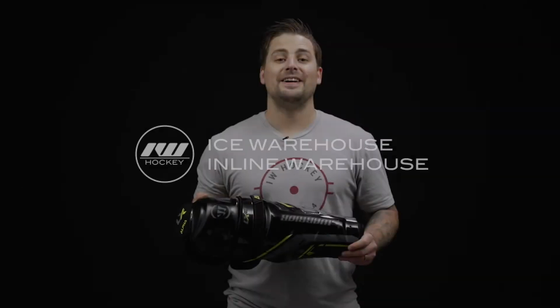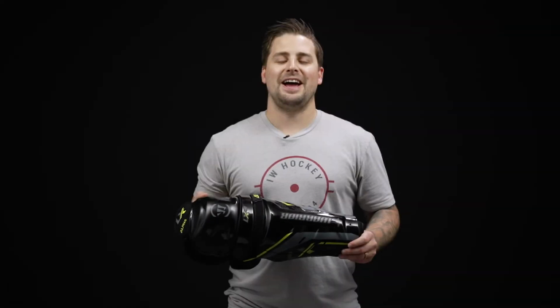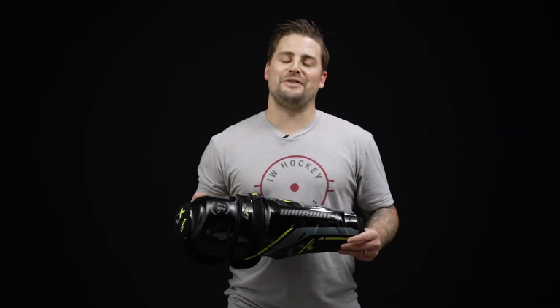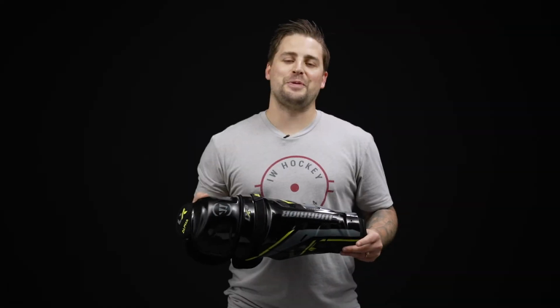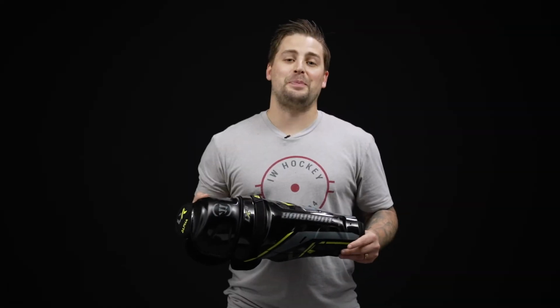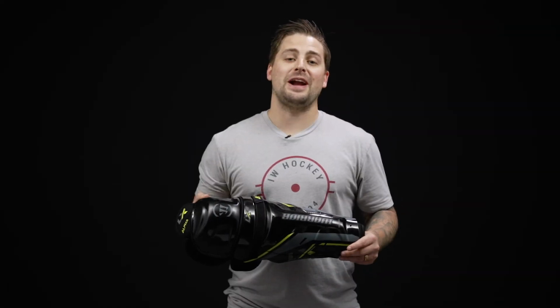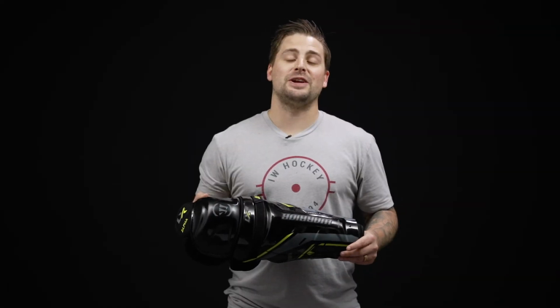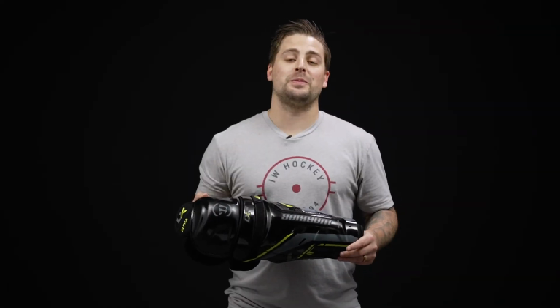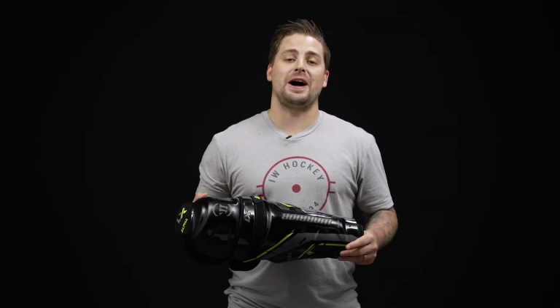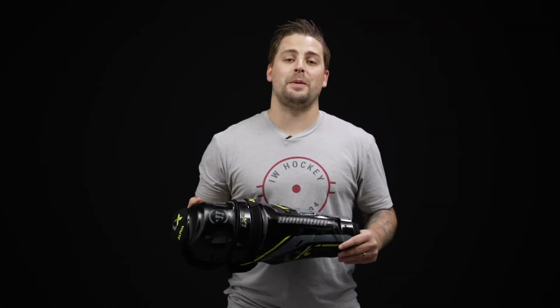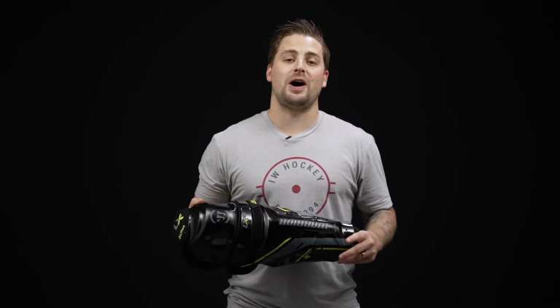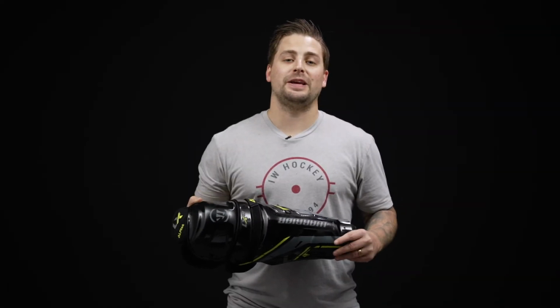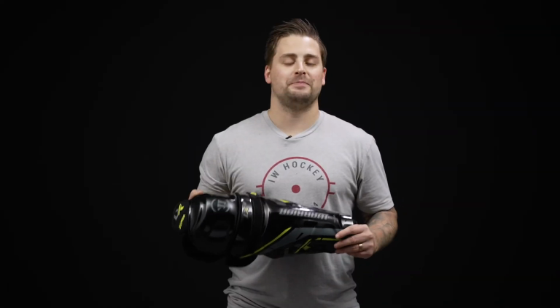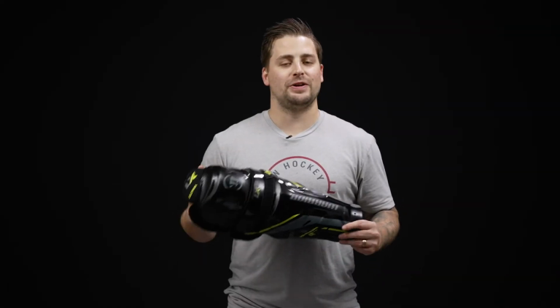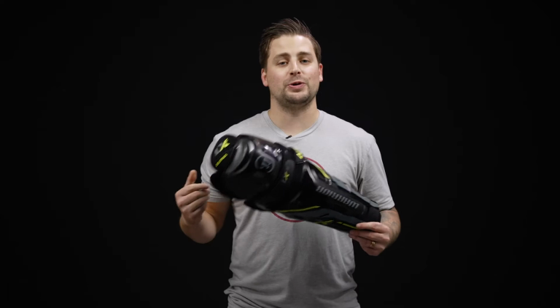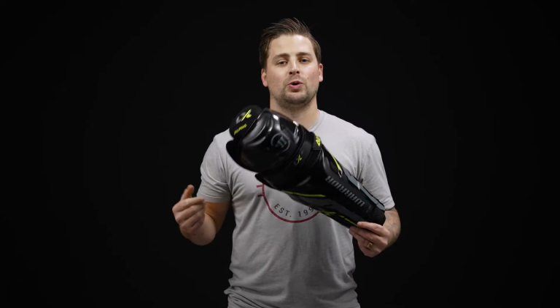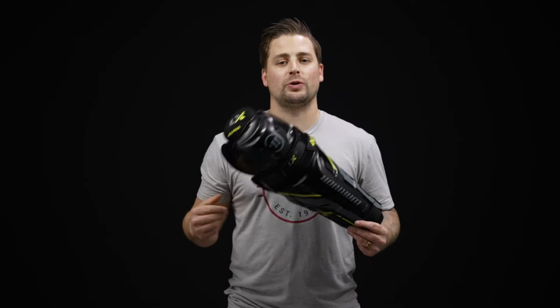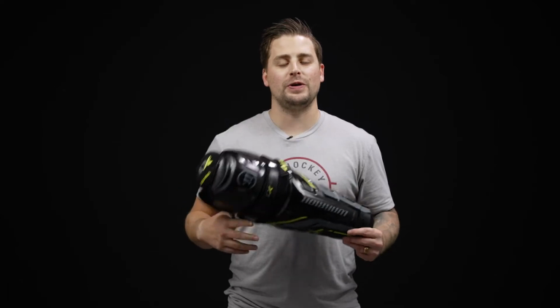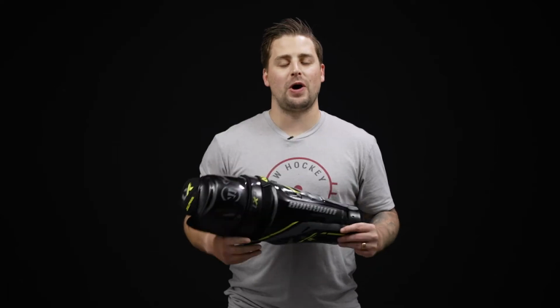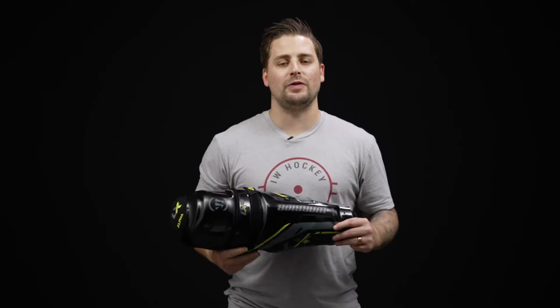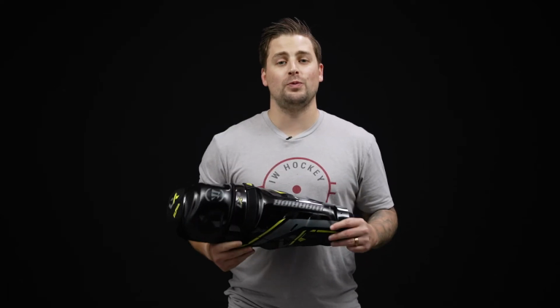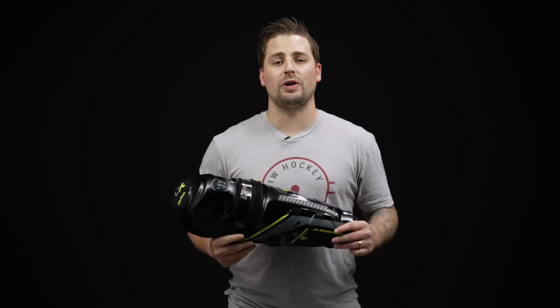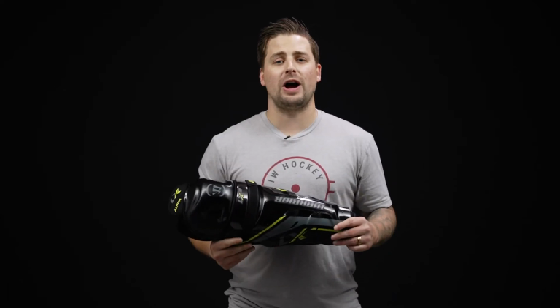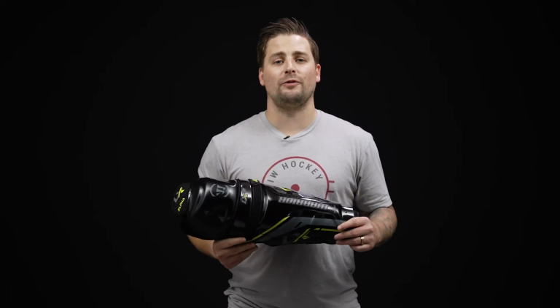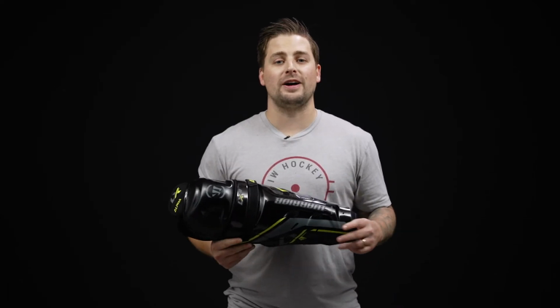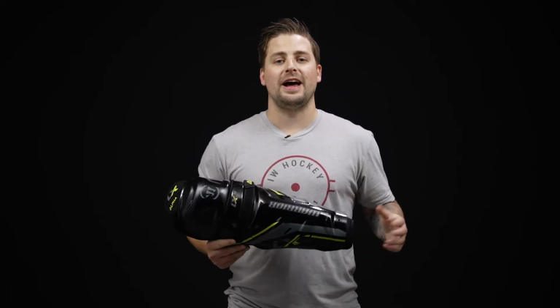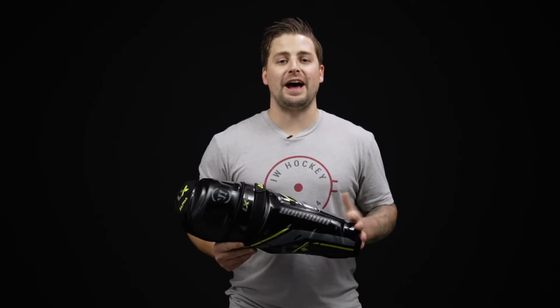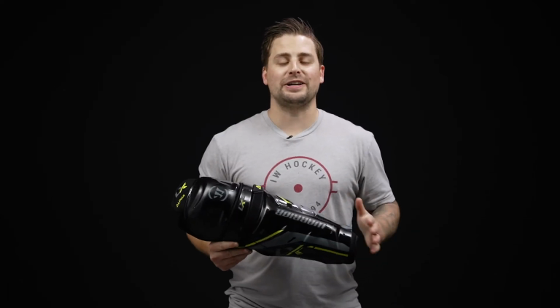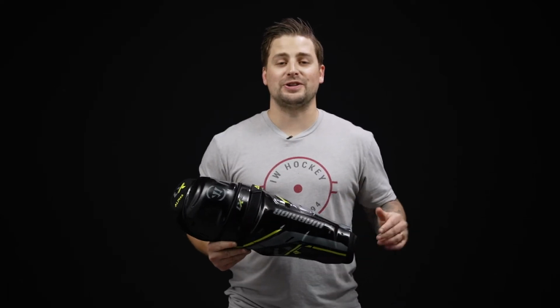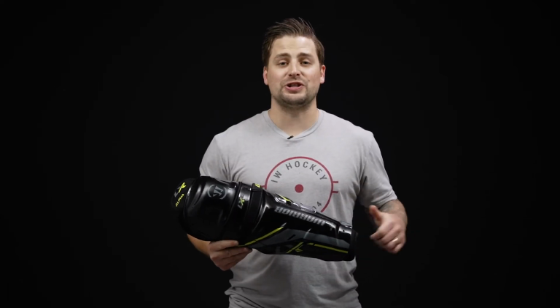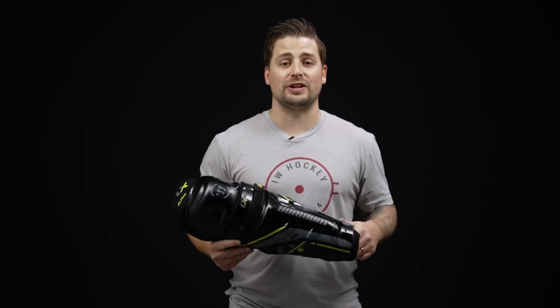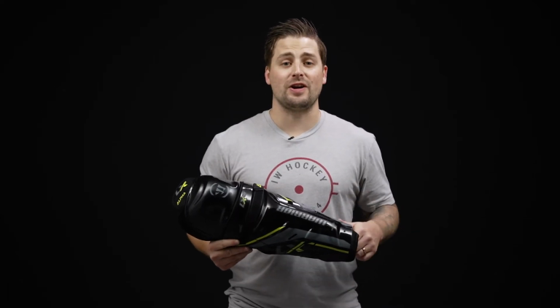Hey everyone, Brandon here from iDubHockey, here to do a quick review on the Warrior Alpha LX30 shin guard.